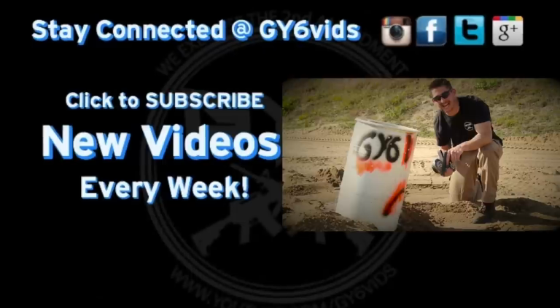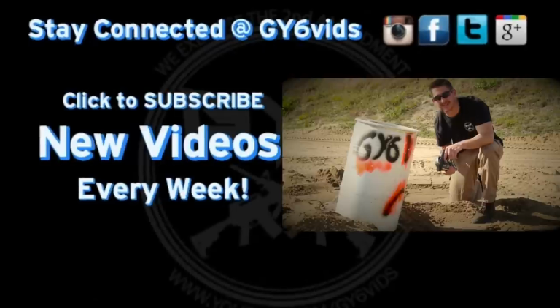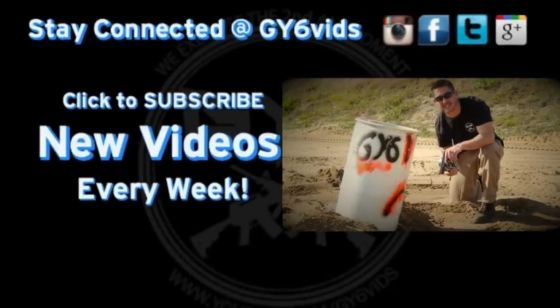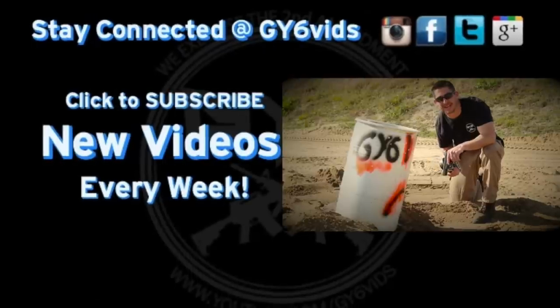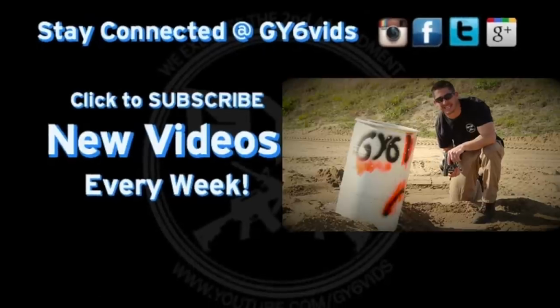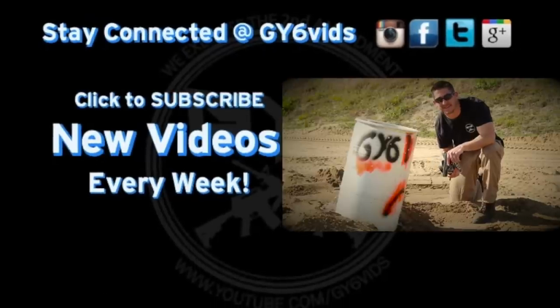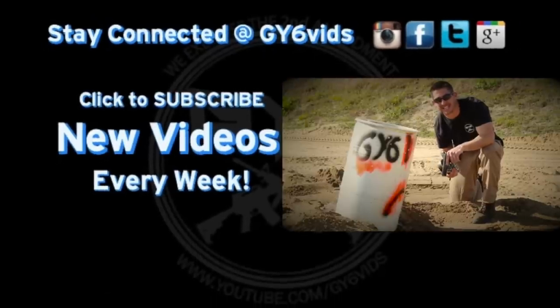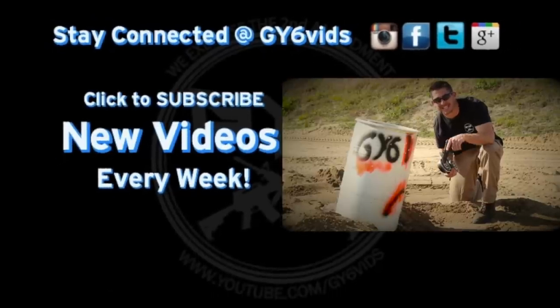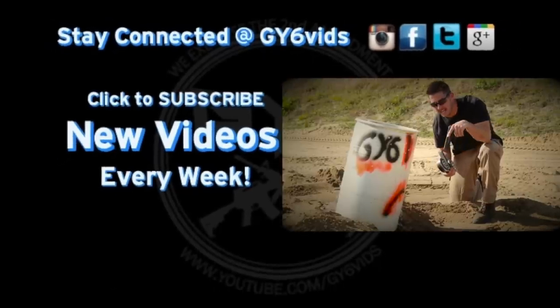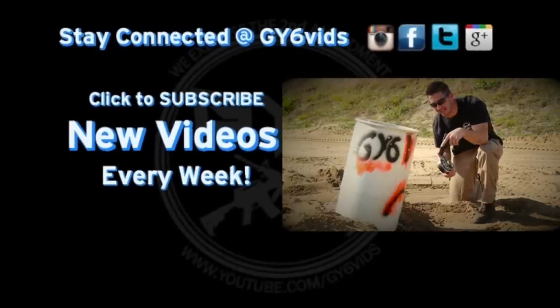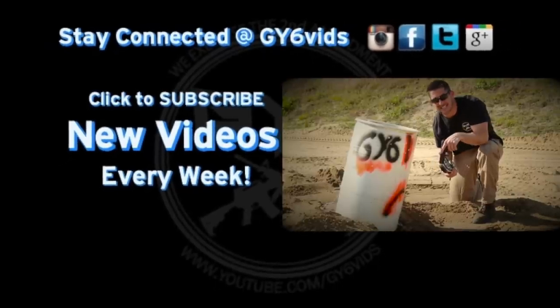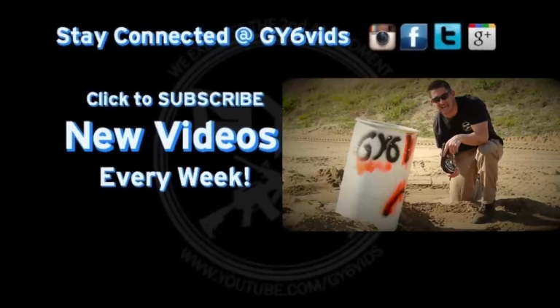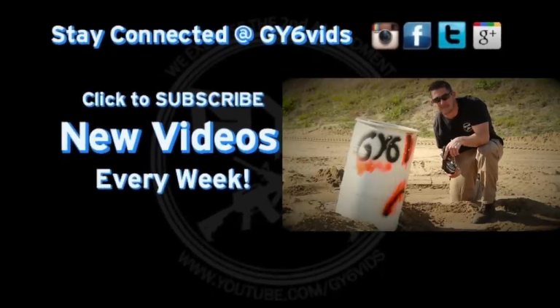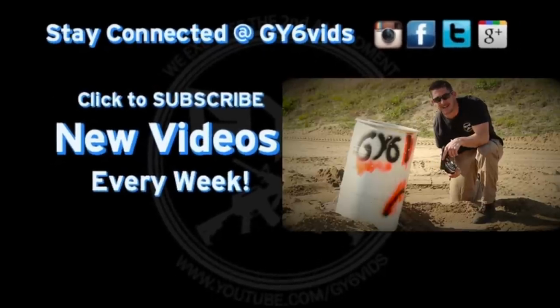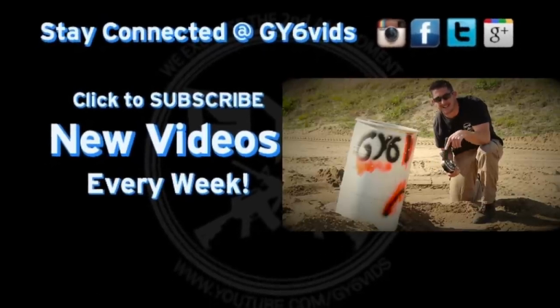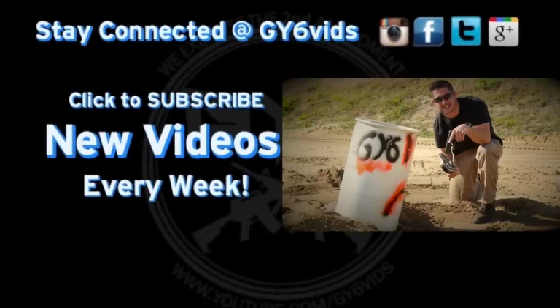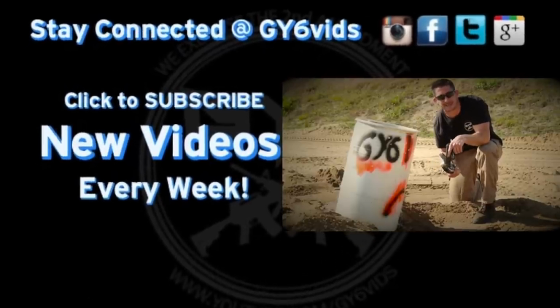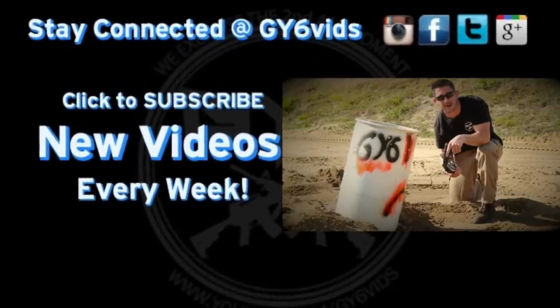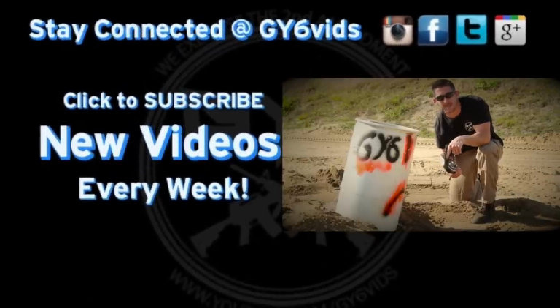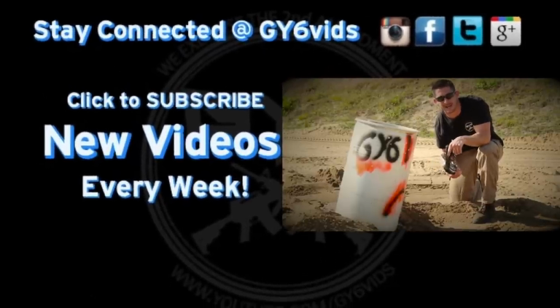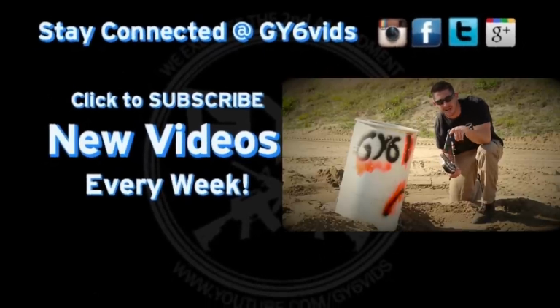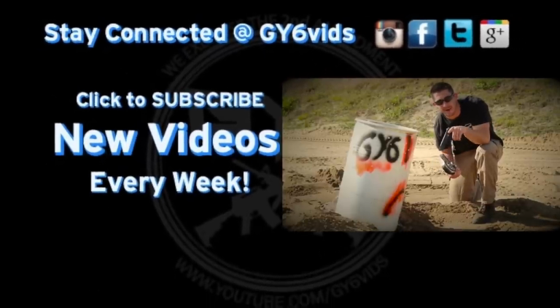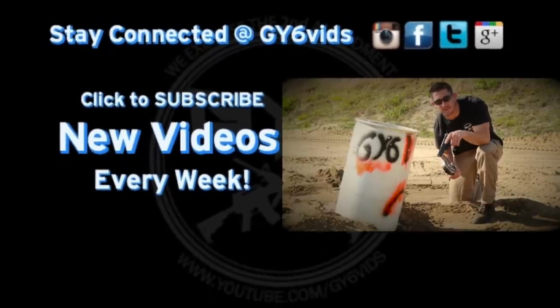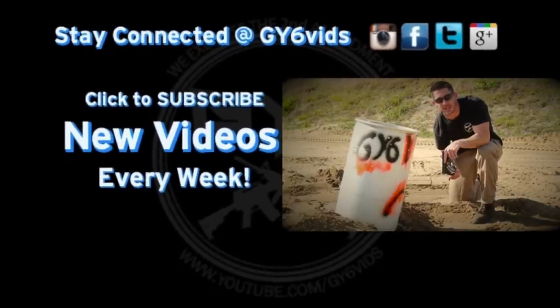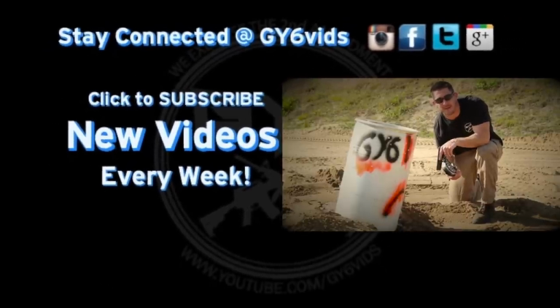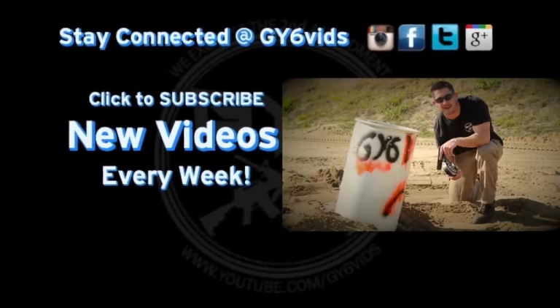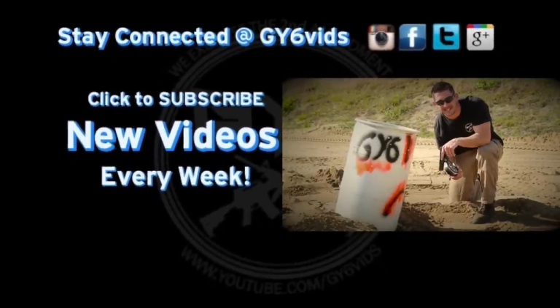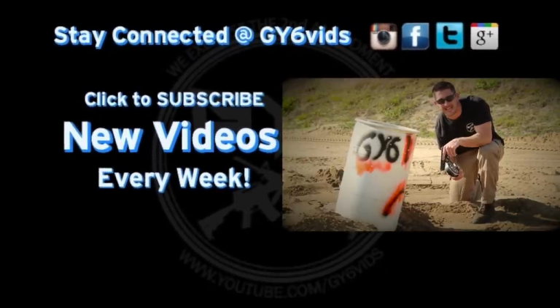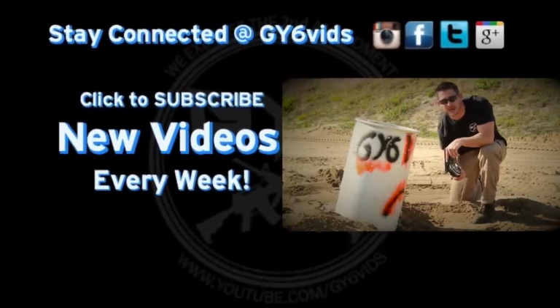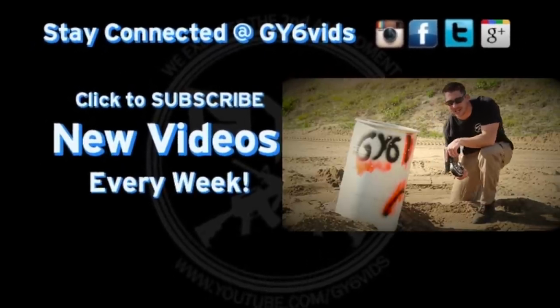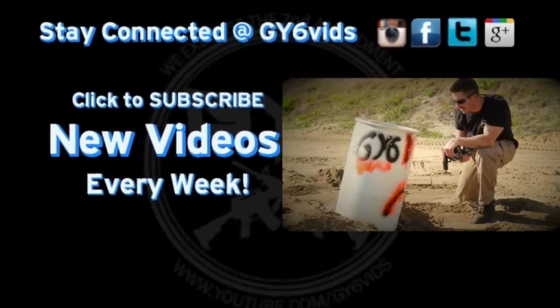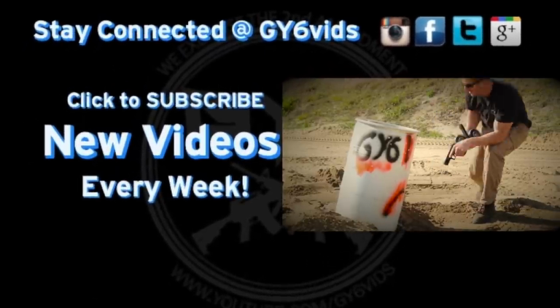This is Andrew with GY6Biz. Click that like button, click the subscribe button — much more to come. See you next week. Bye.